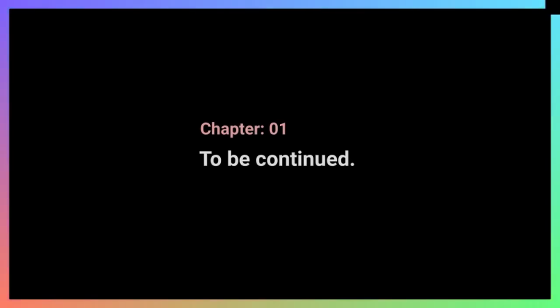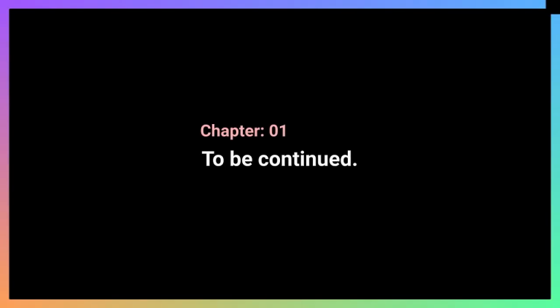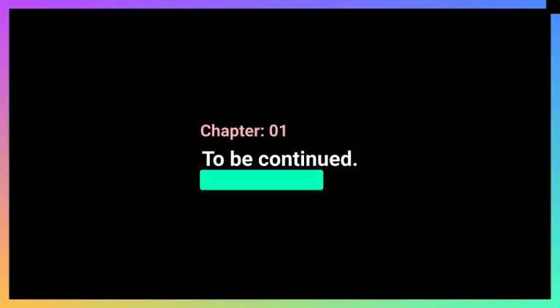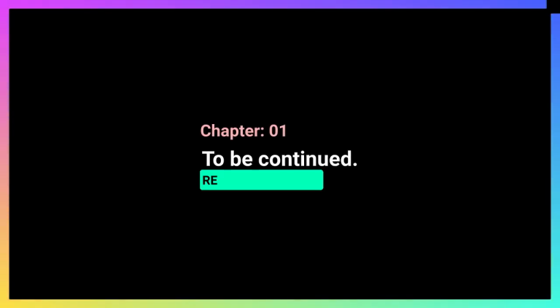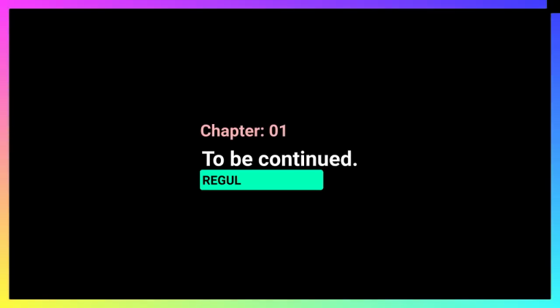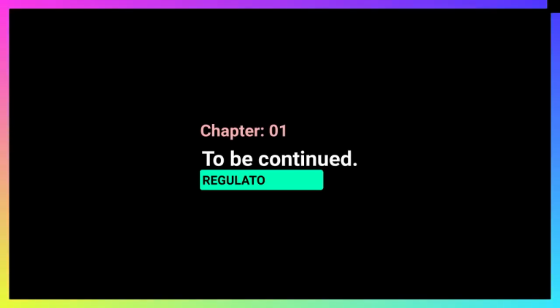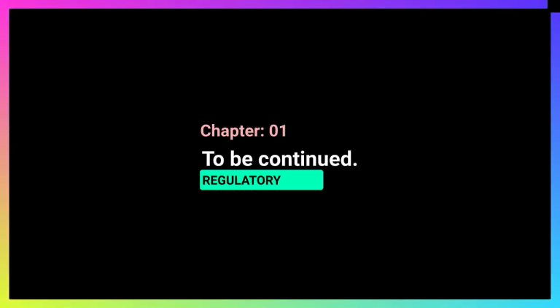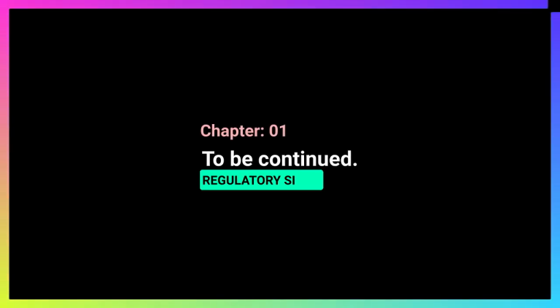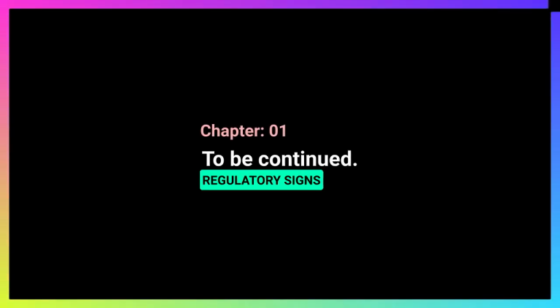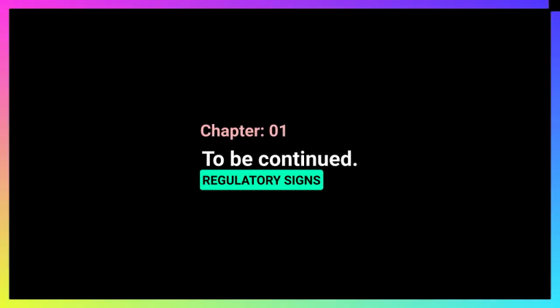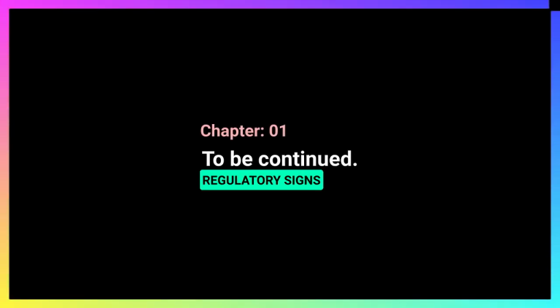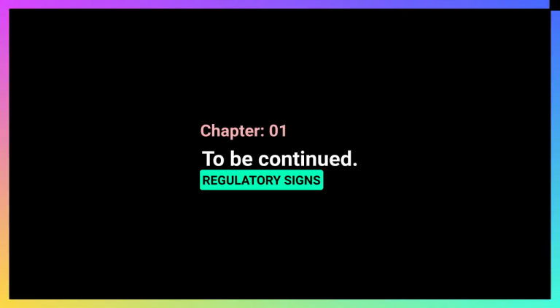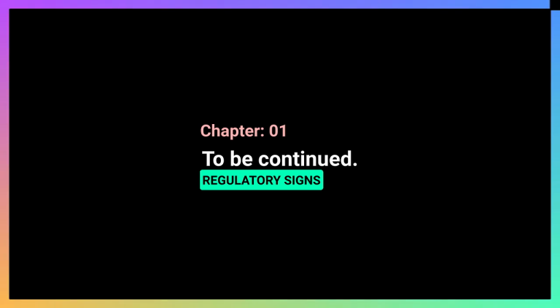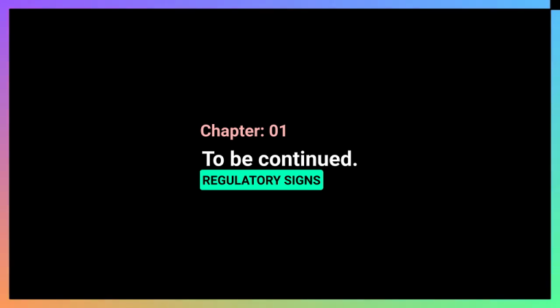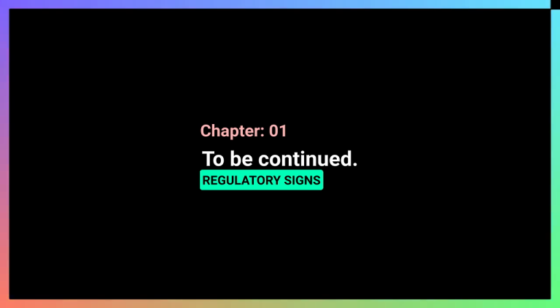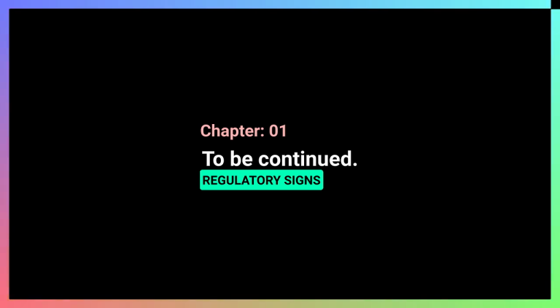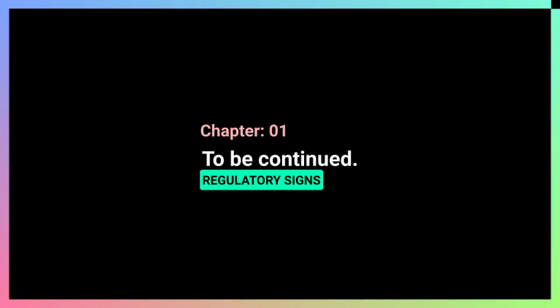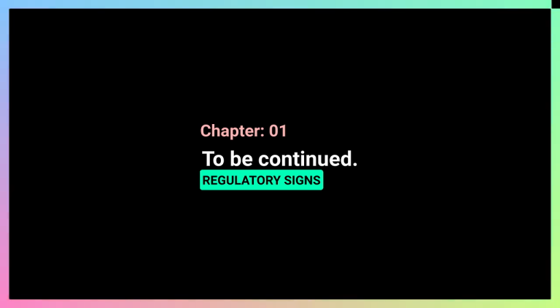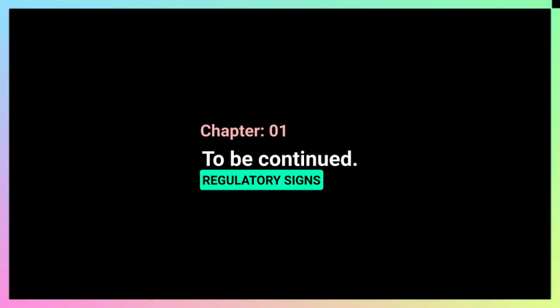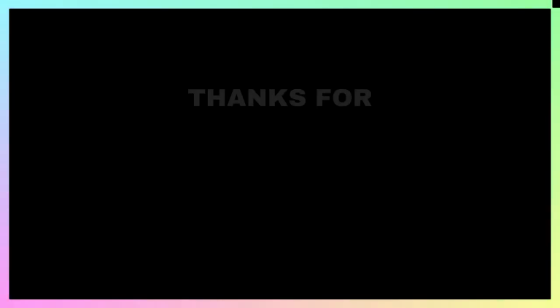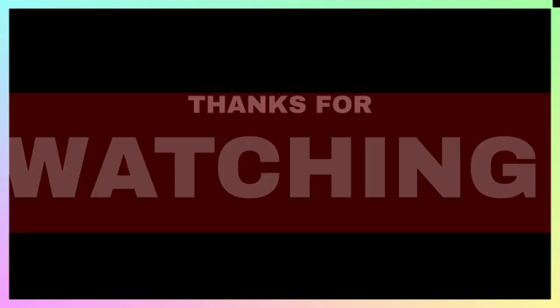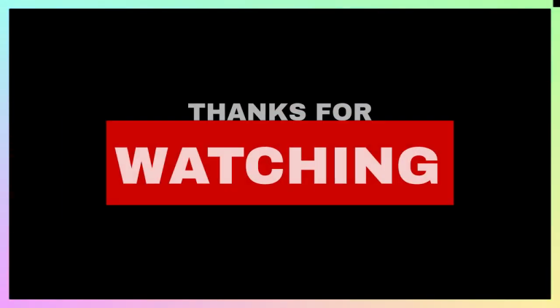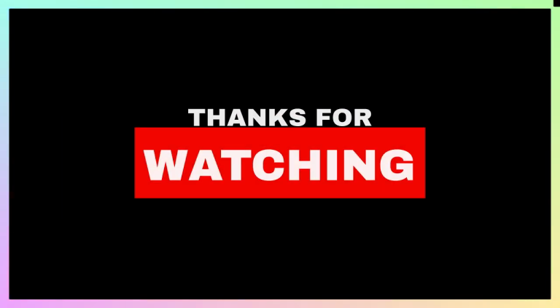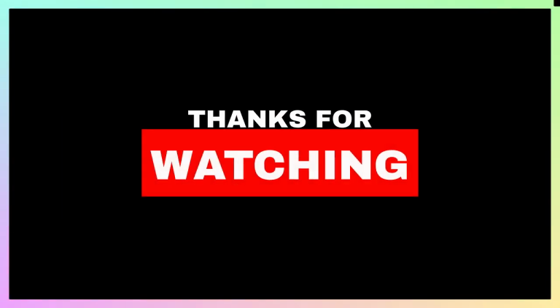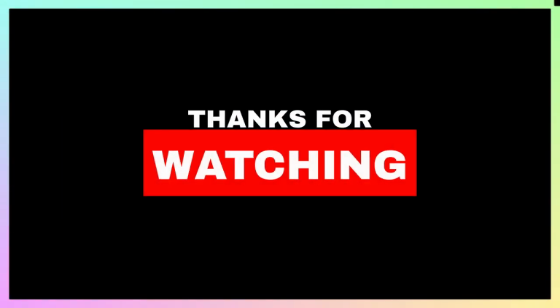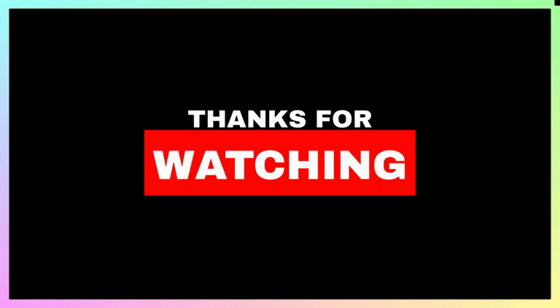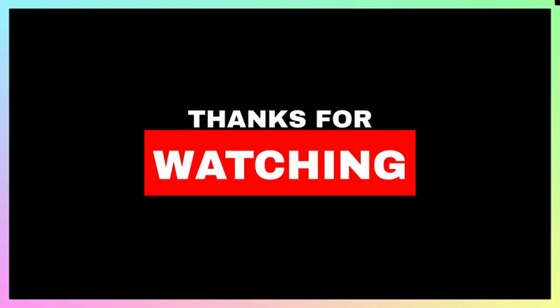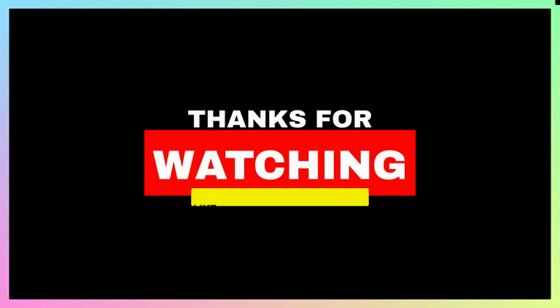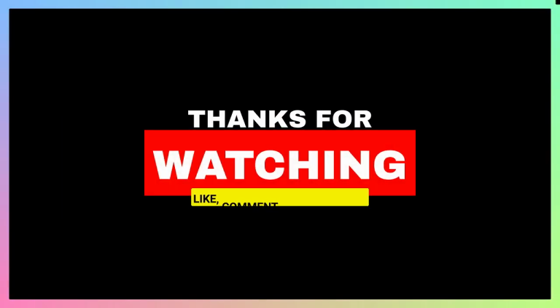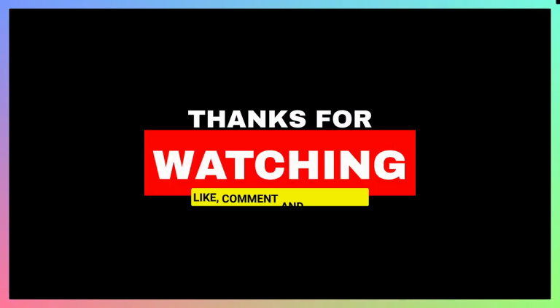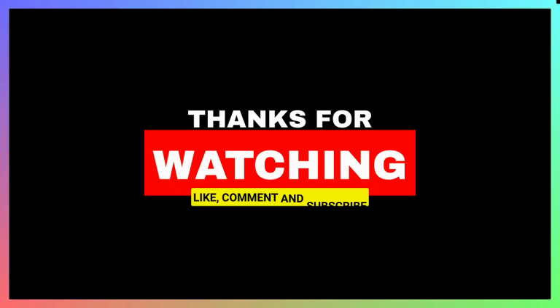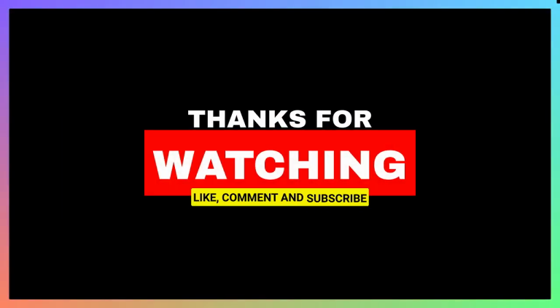To be continued. Don't forget to like, comment, and subscribe to our channel for more videos.